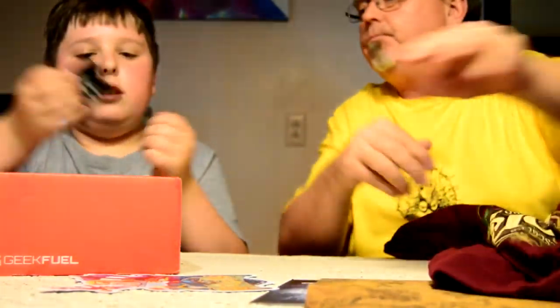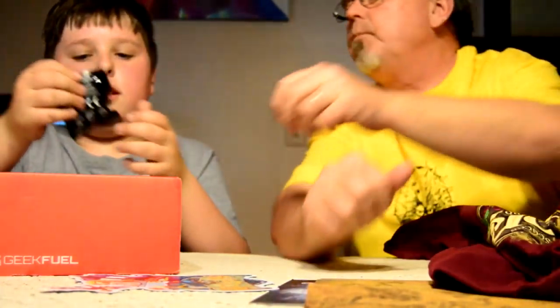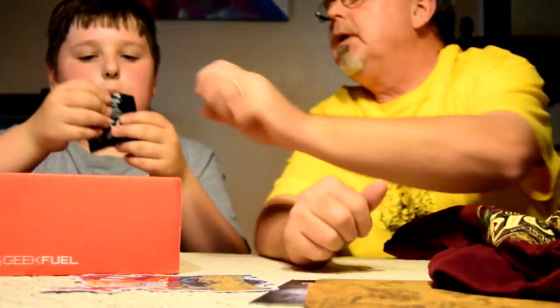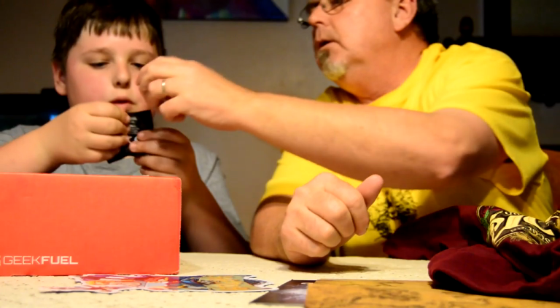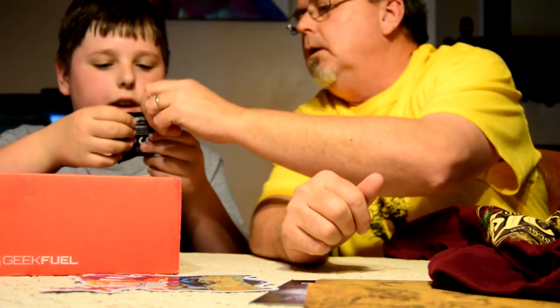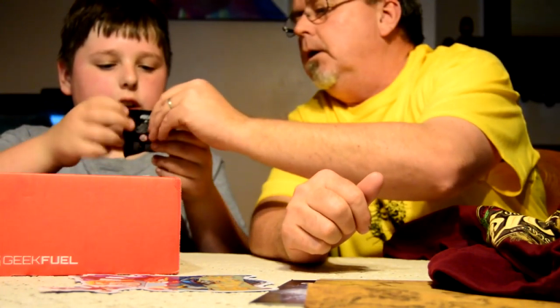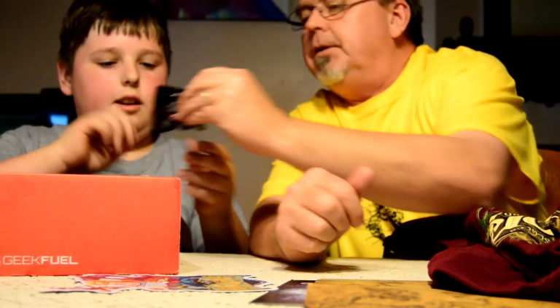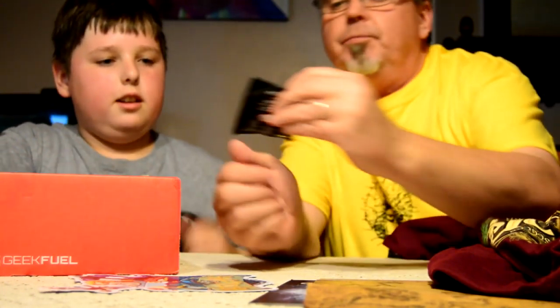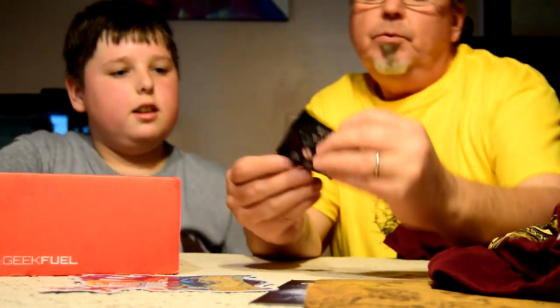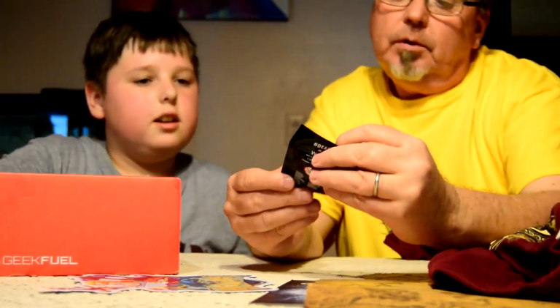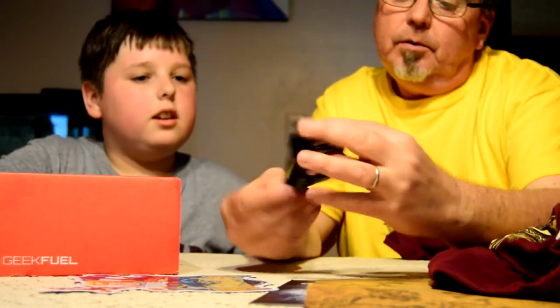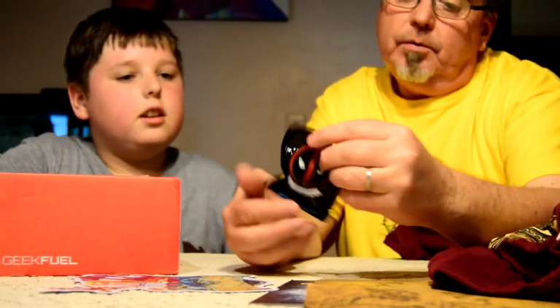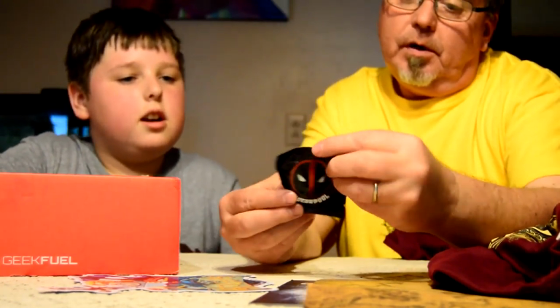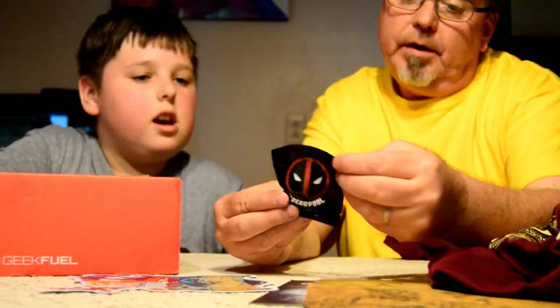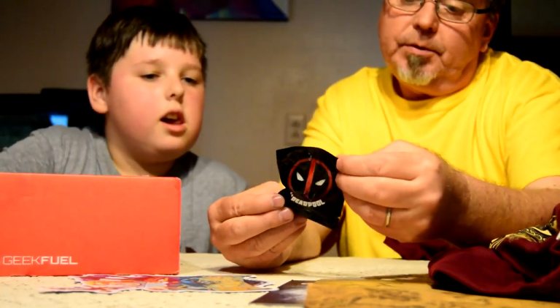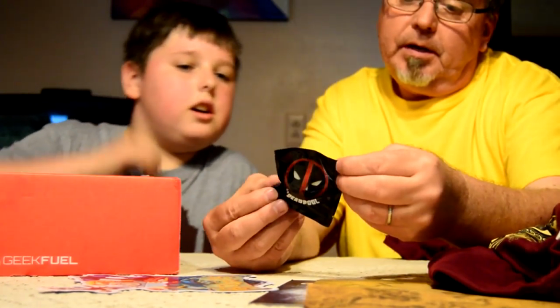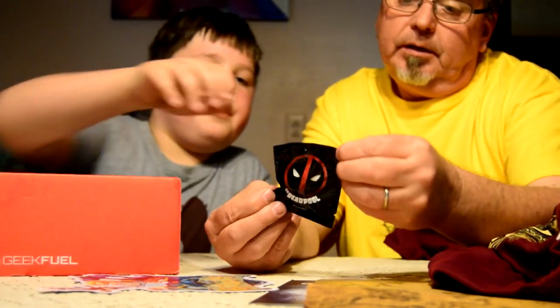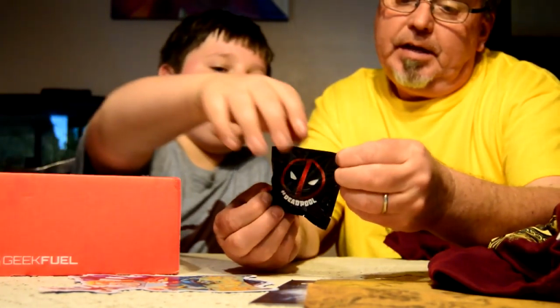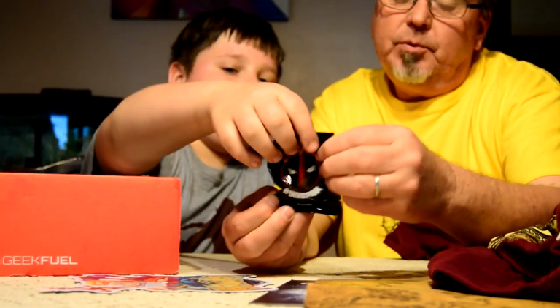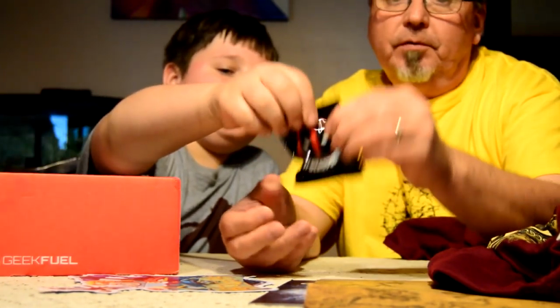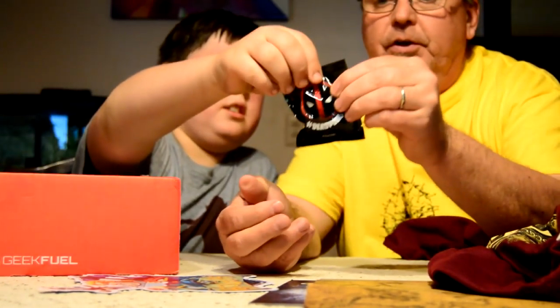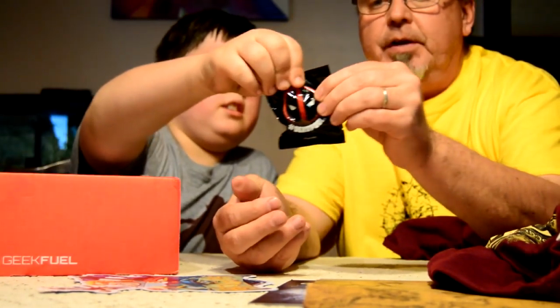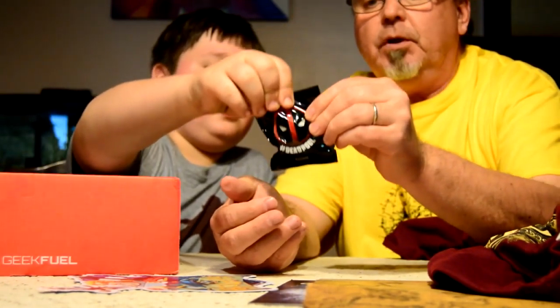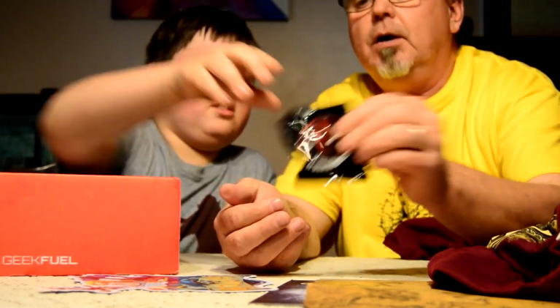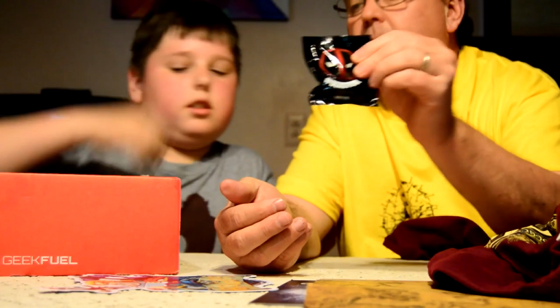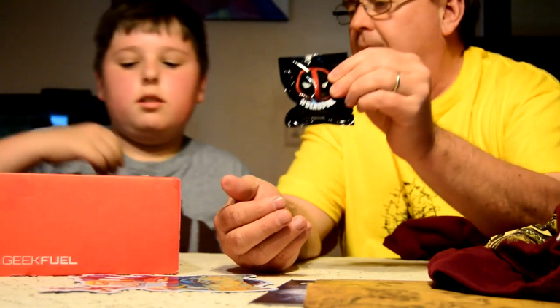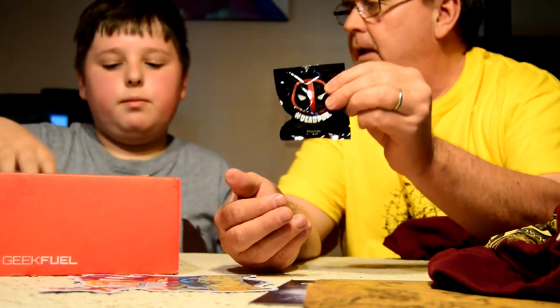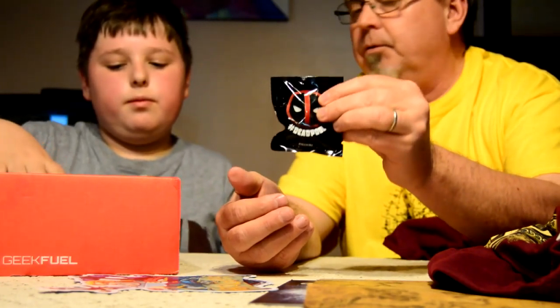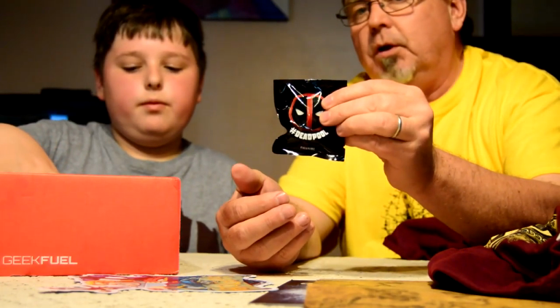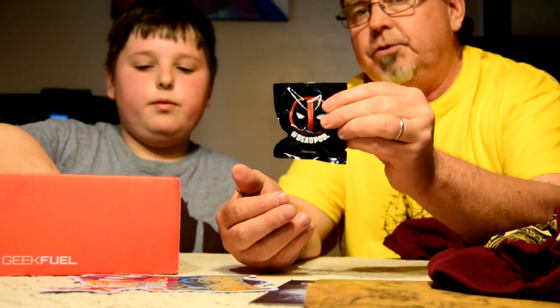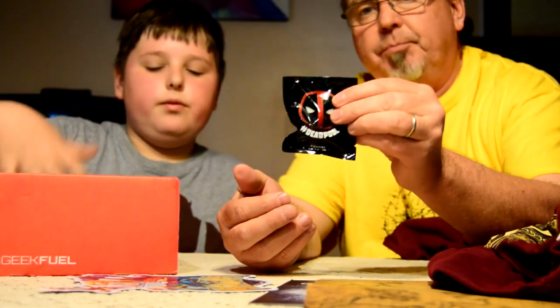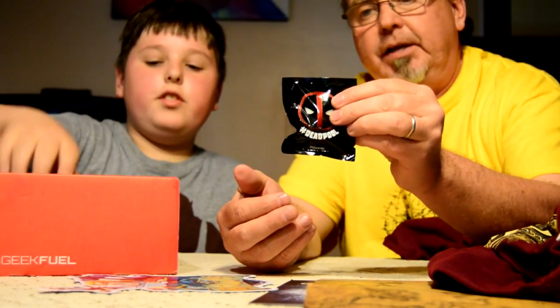This is a Deadpool figurine — some kind of little Deadpool figurine. We're going to open that and do a close-up later.